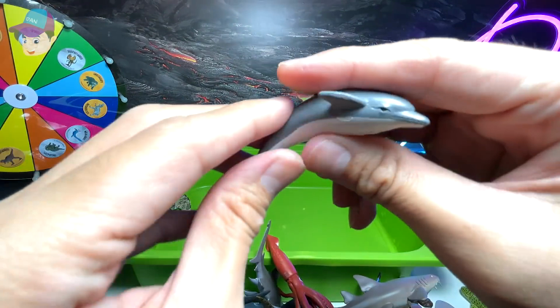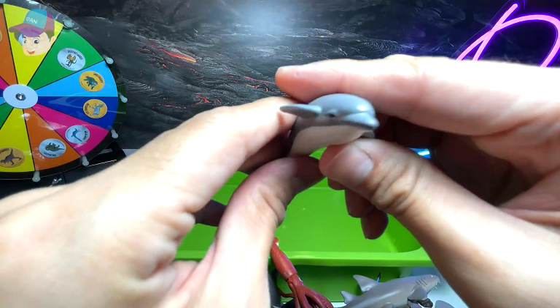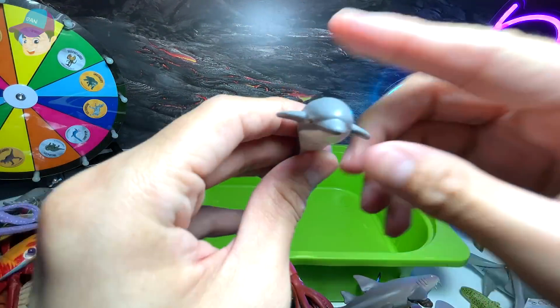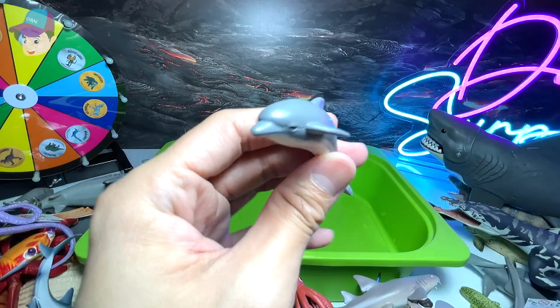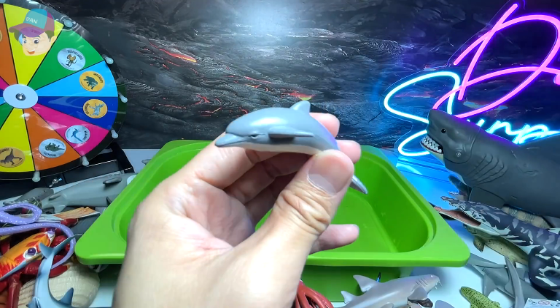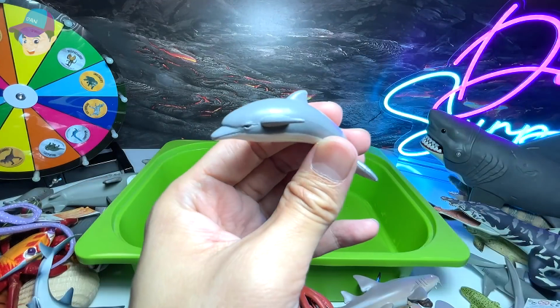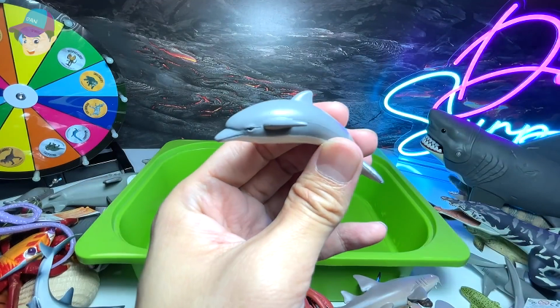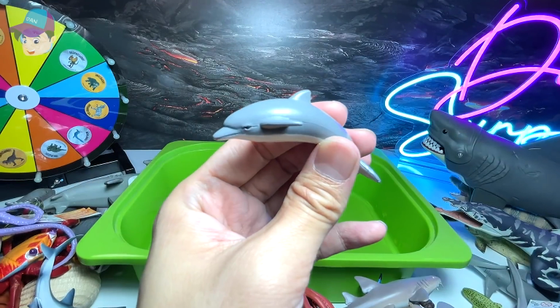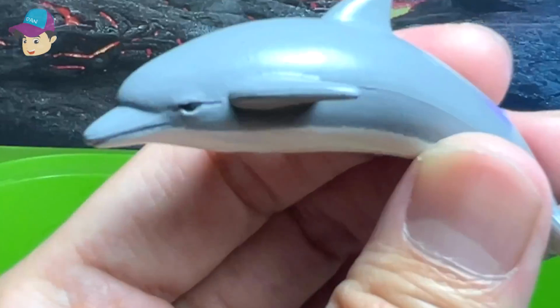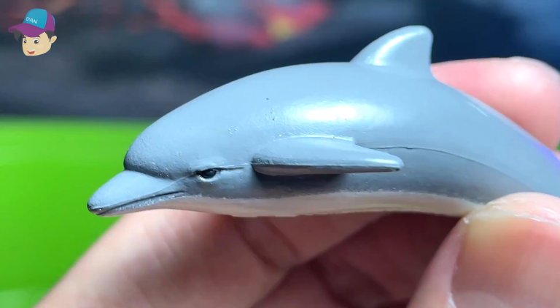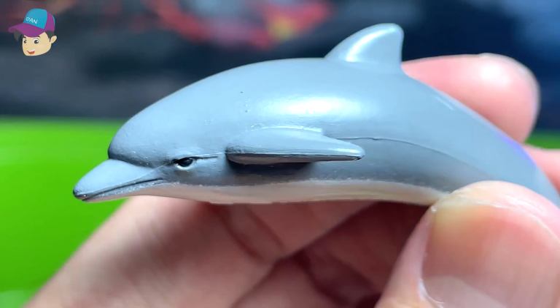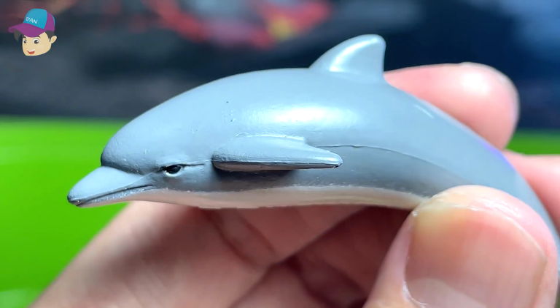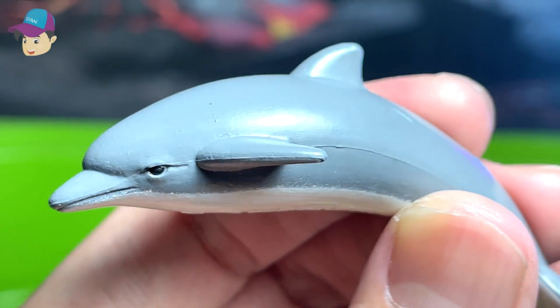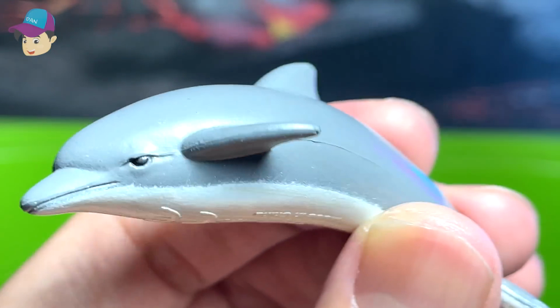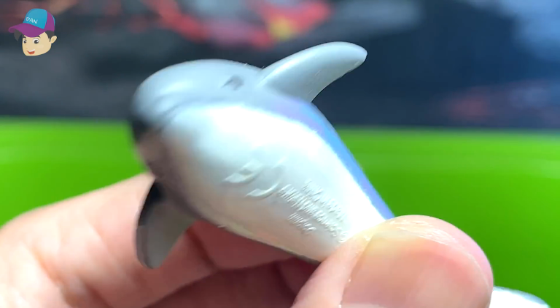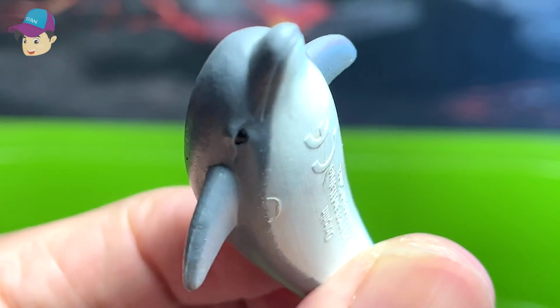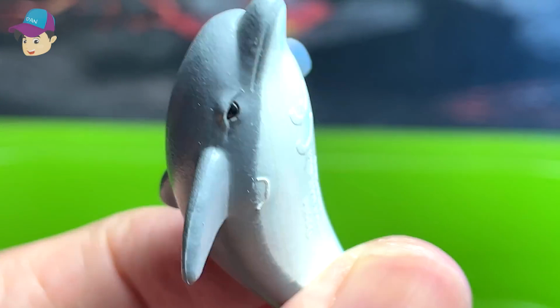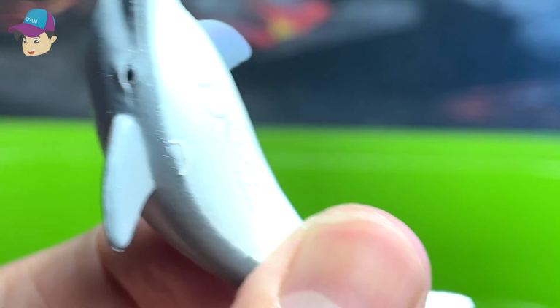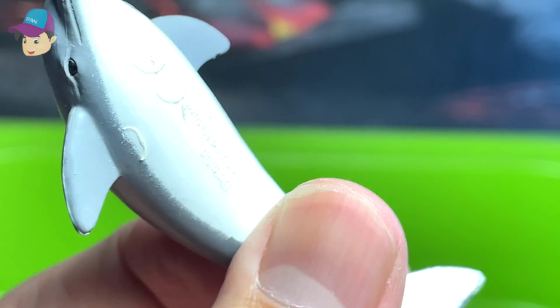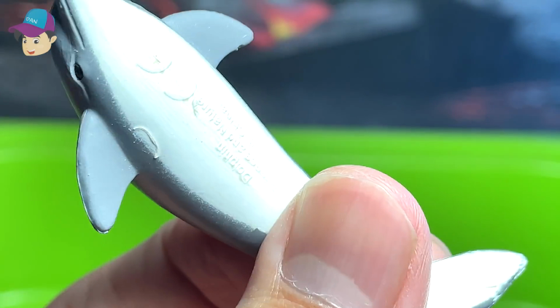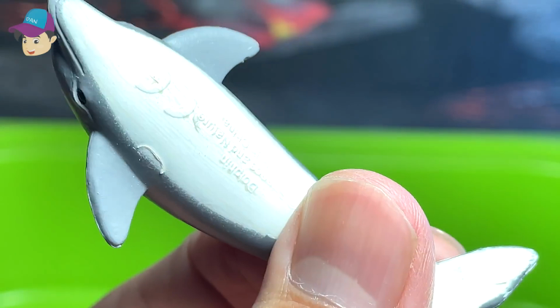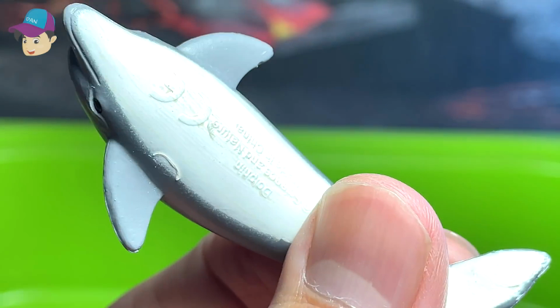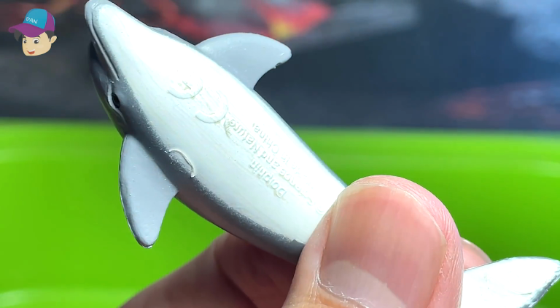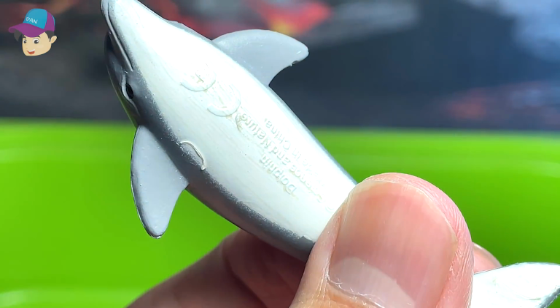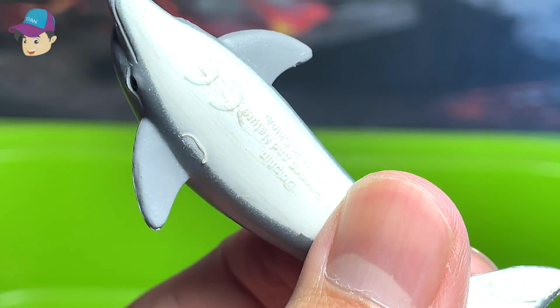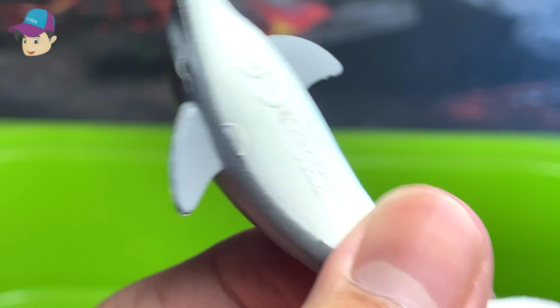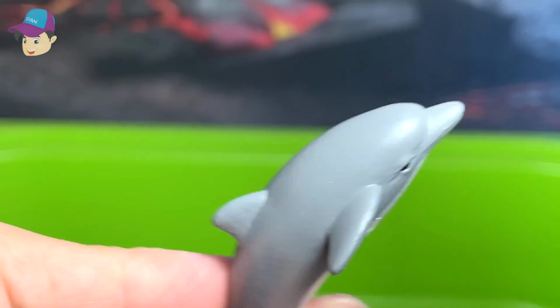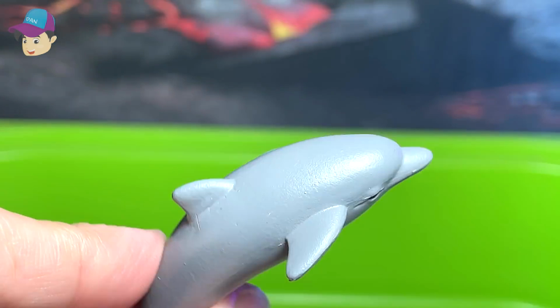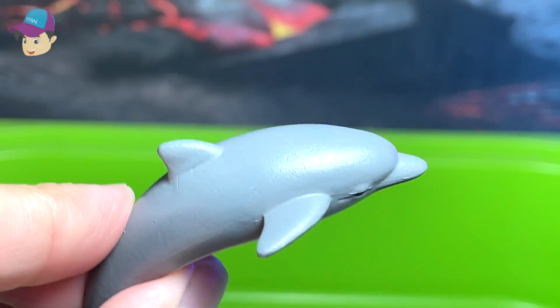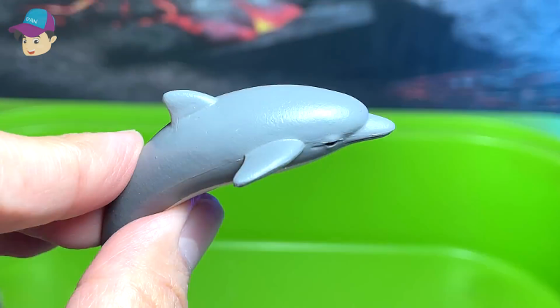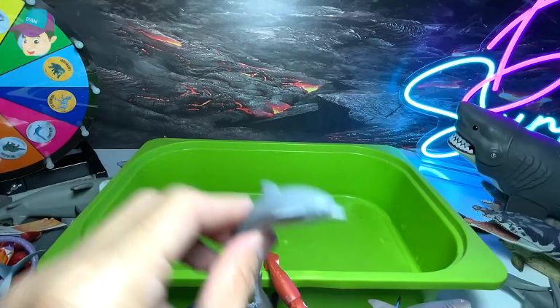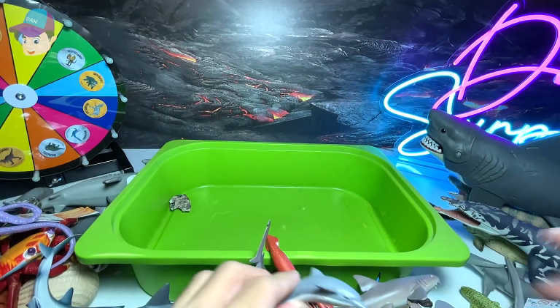Last figure of the day is actually a dolphin — it actually doesn't belong here. A dolphin.